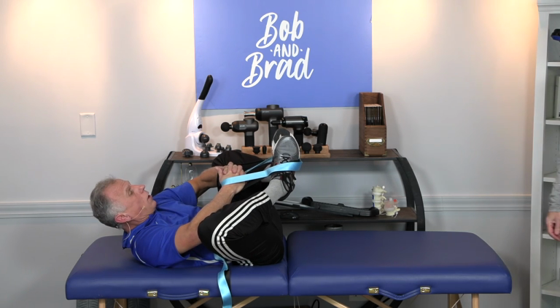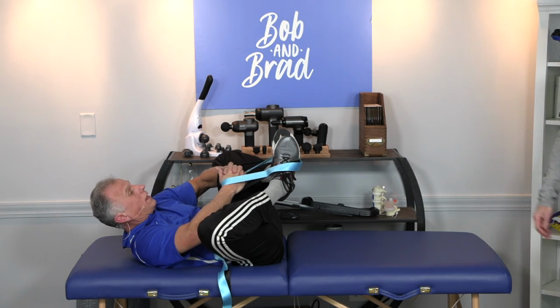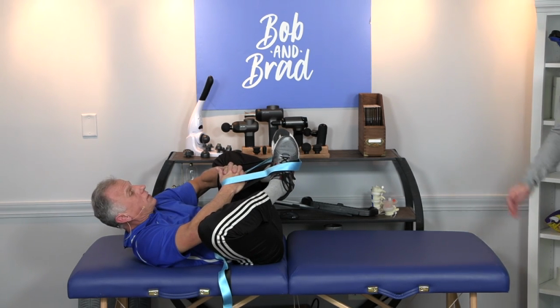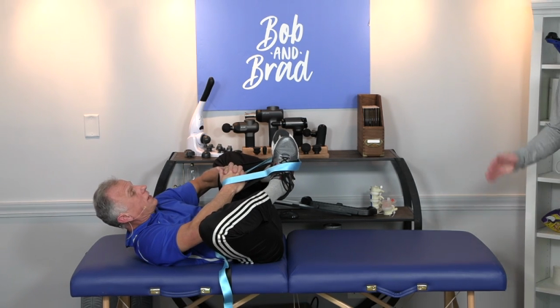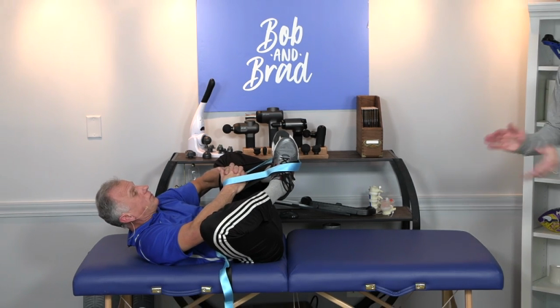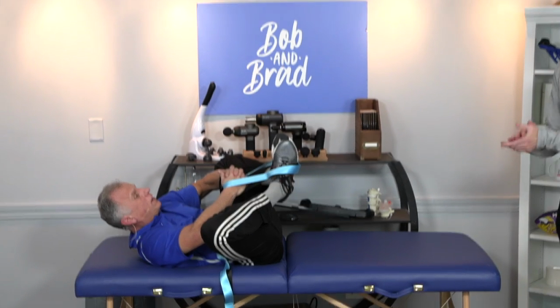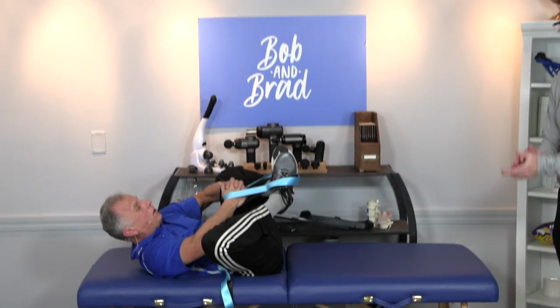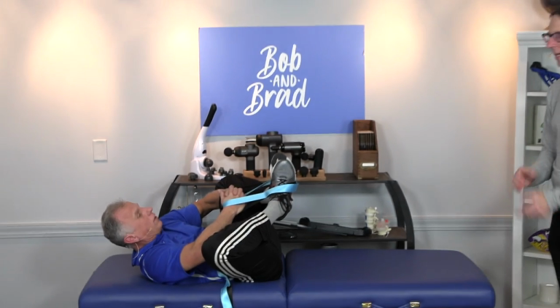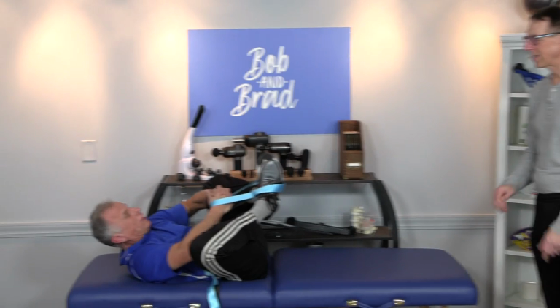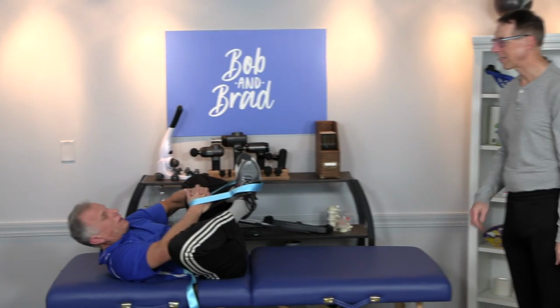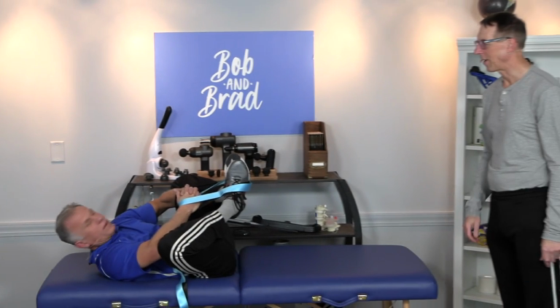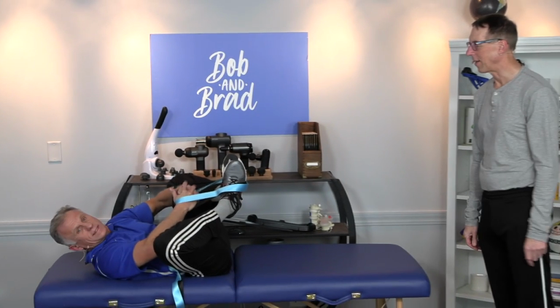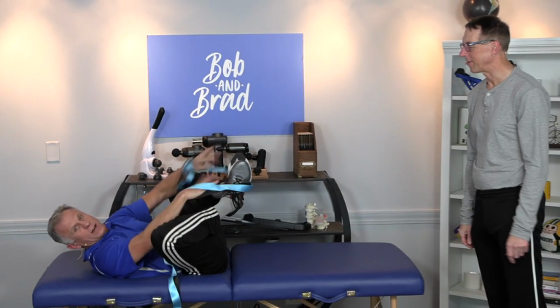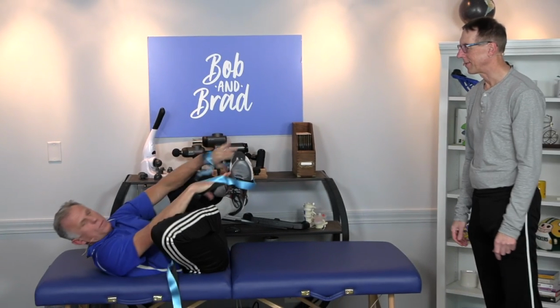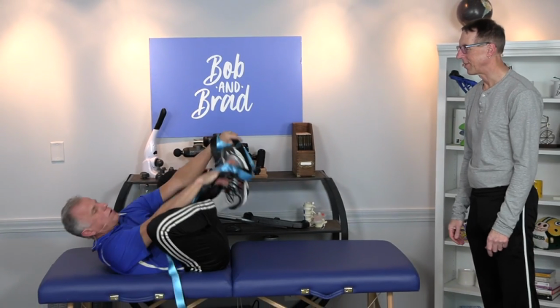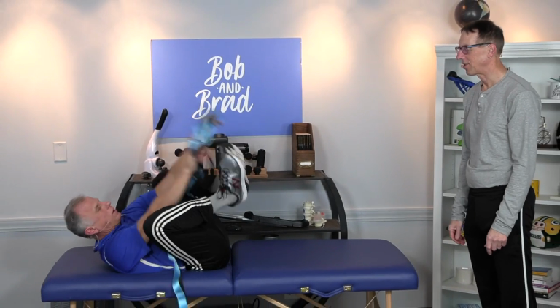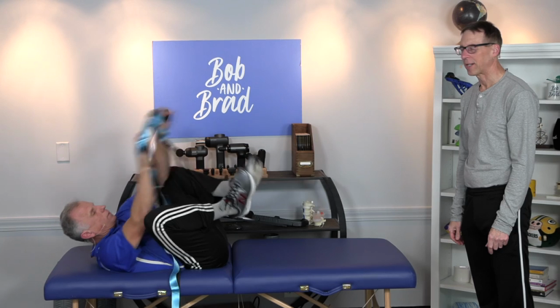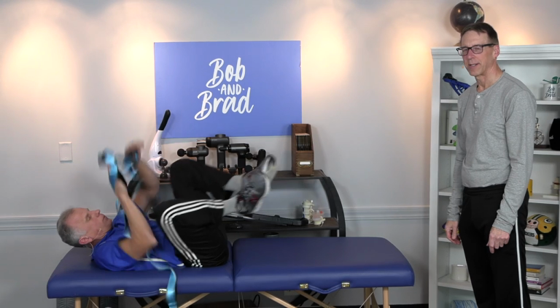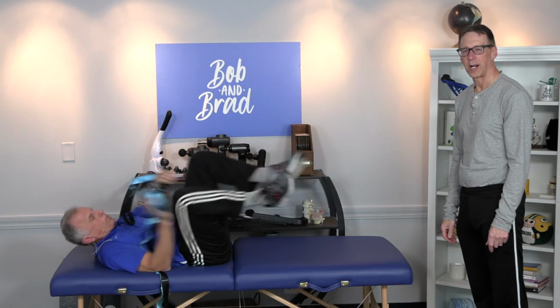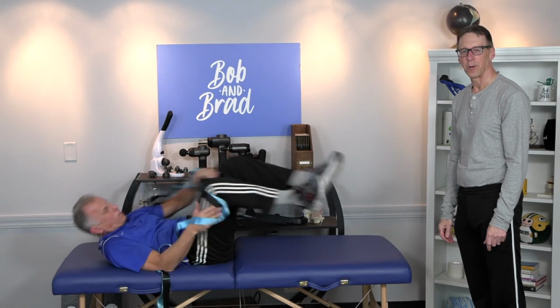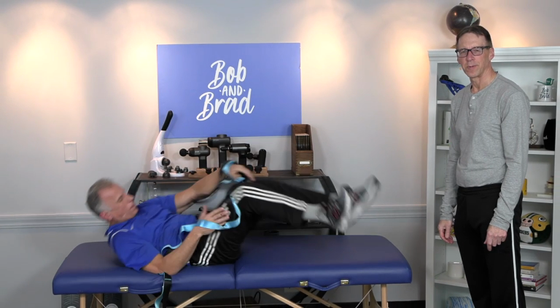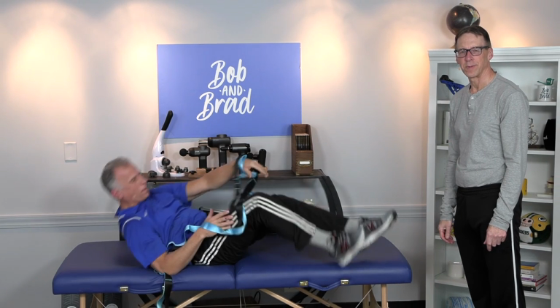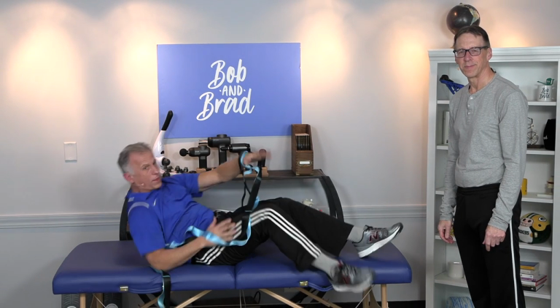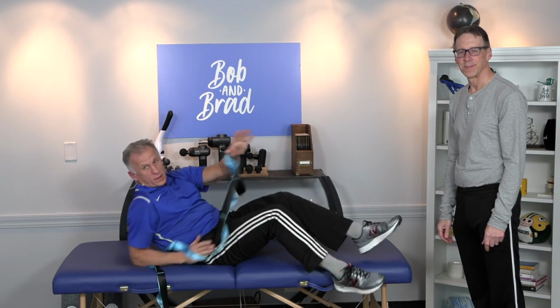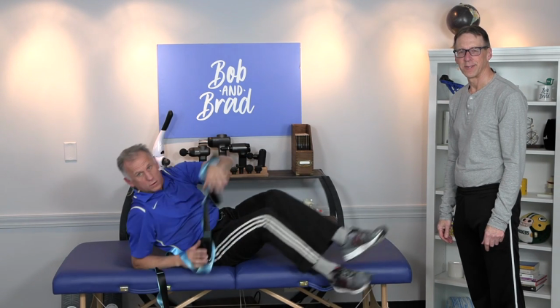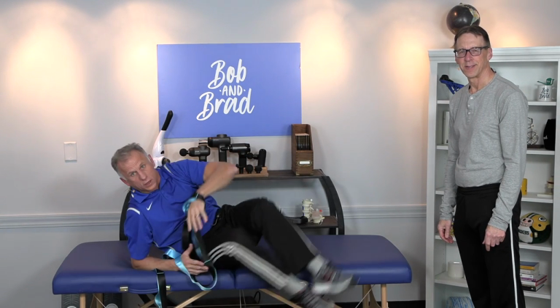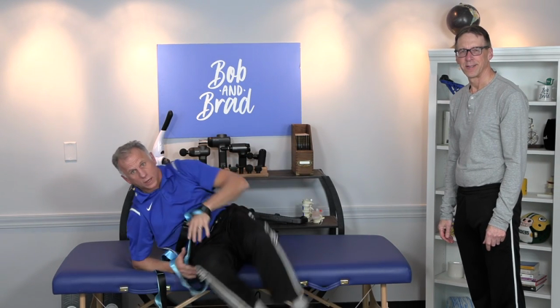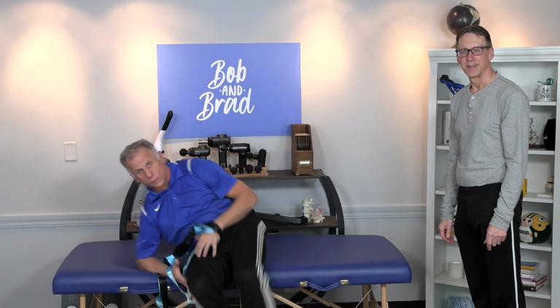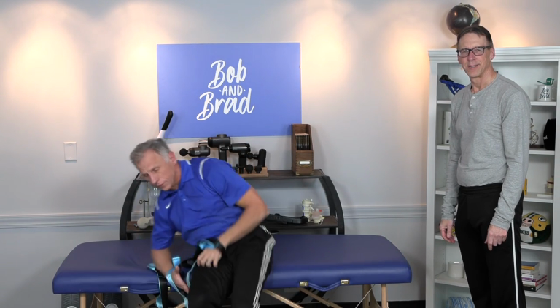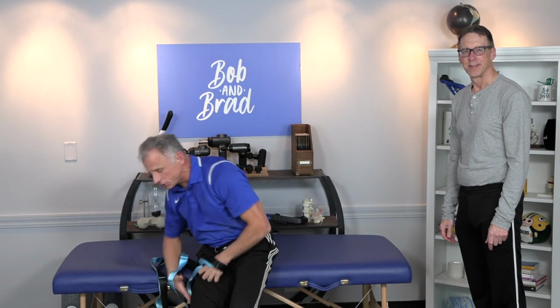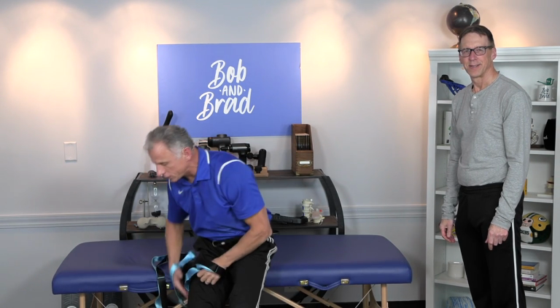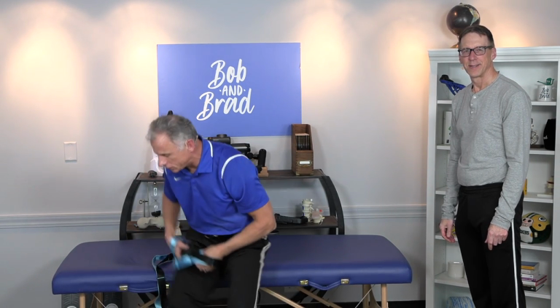You did a good job. That's the next video — check it out. Thank you, good luck with those stretches.